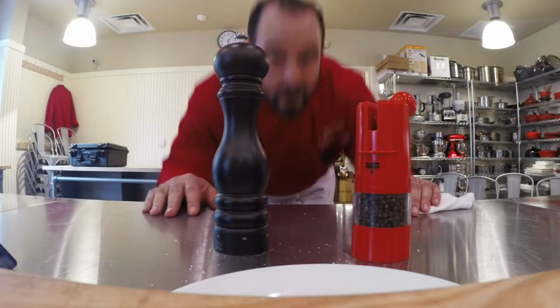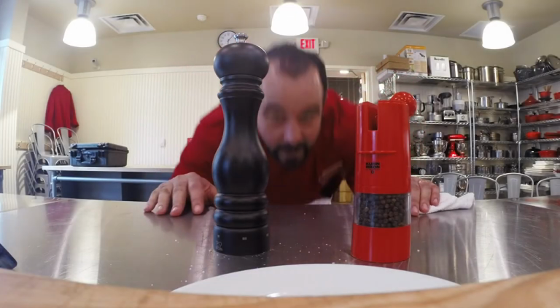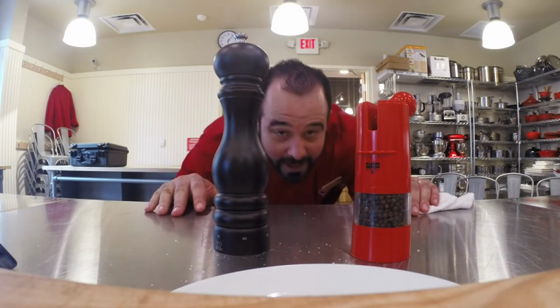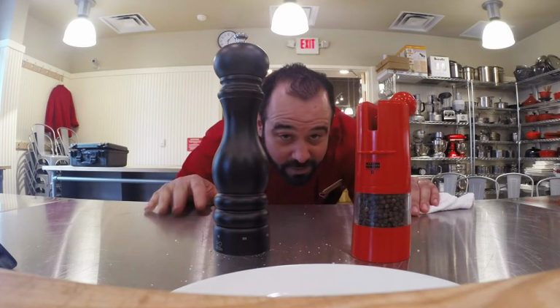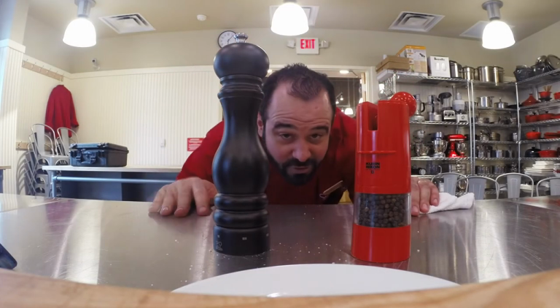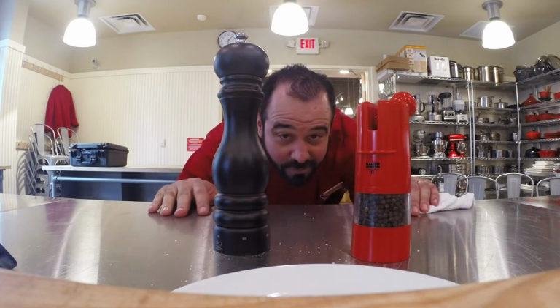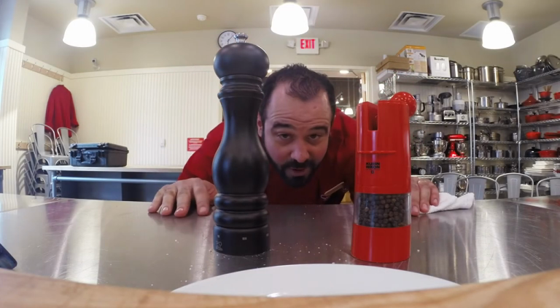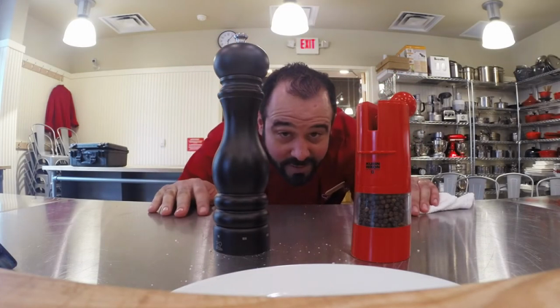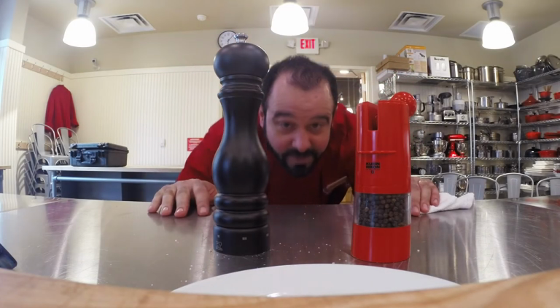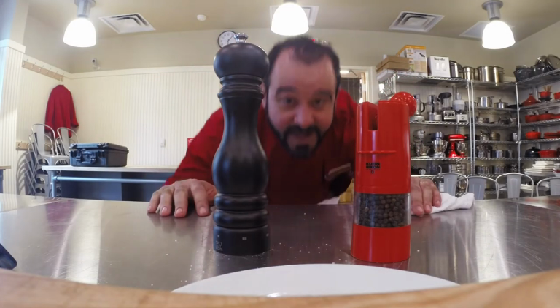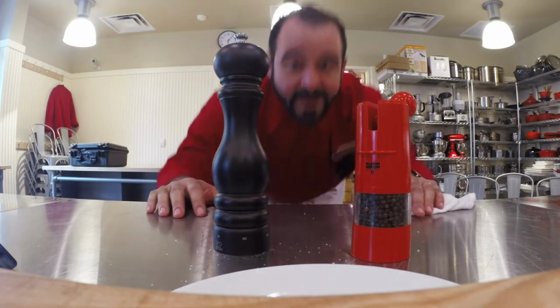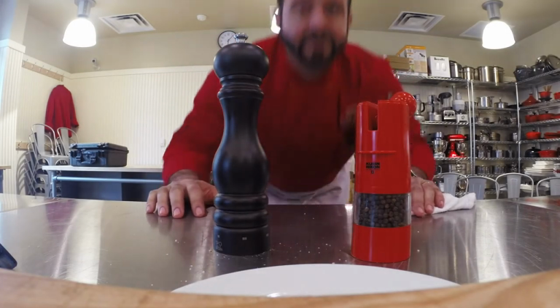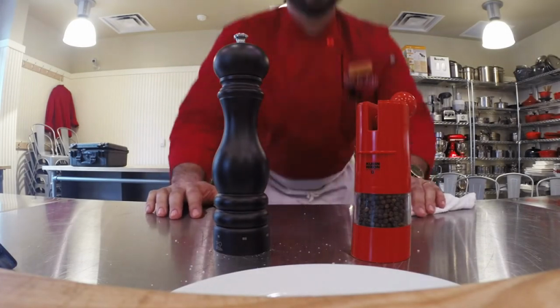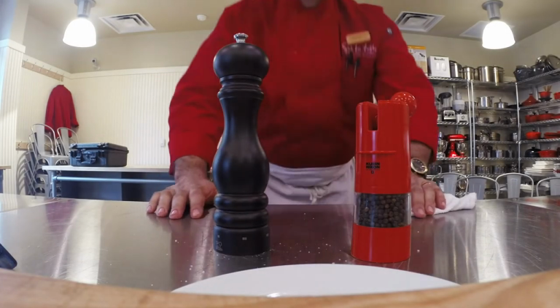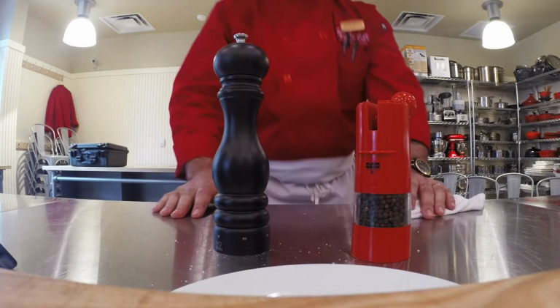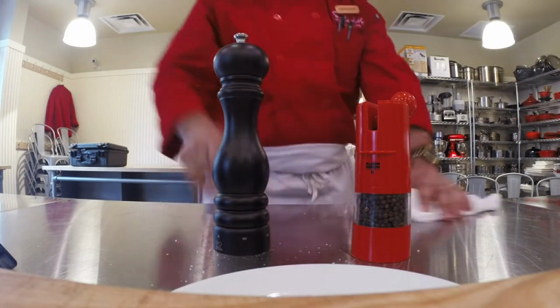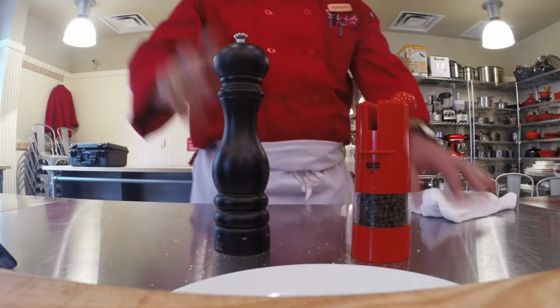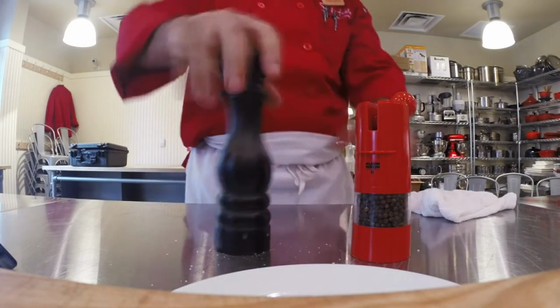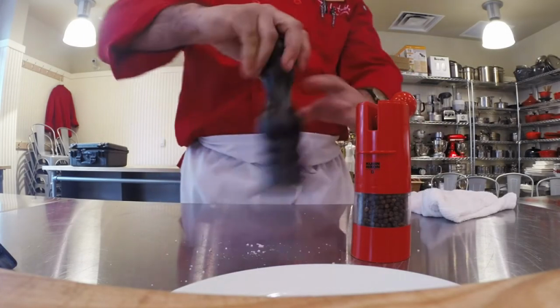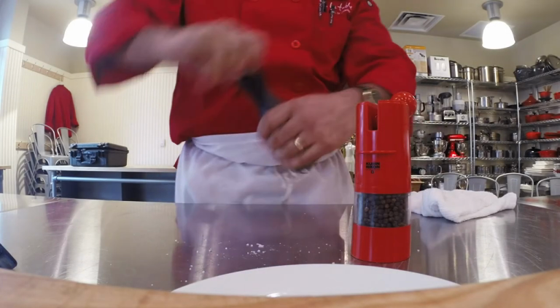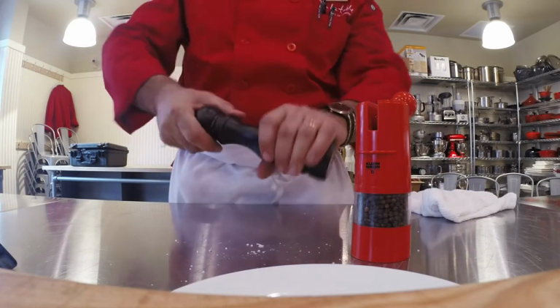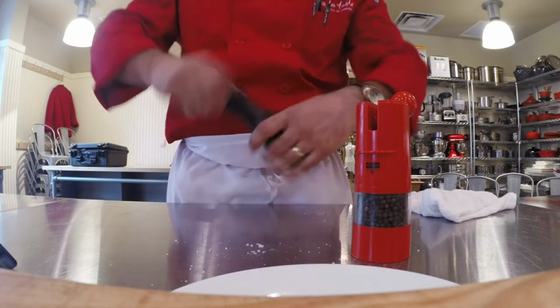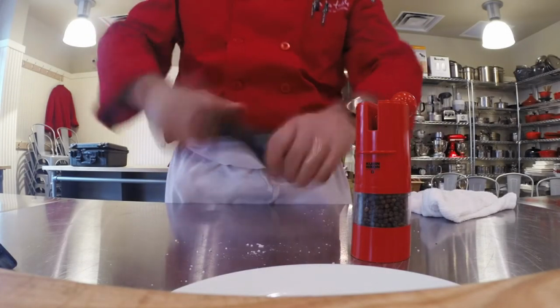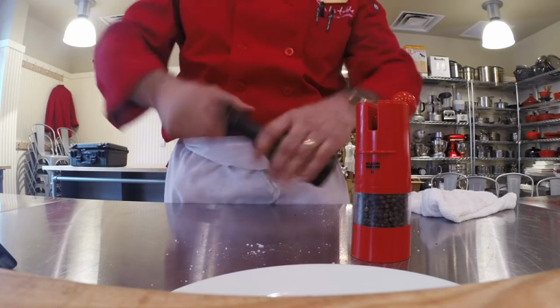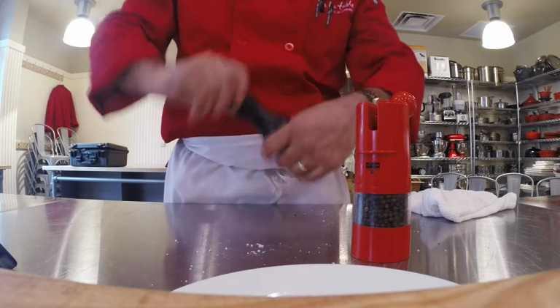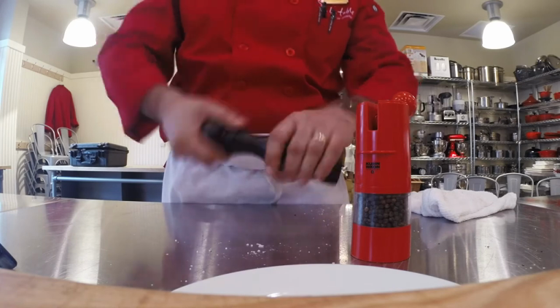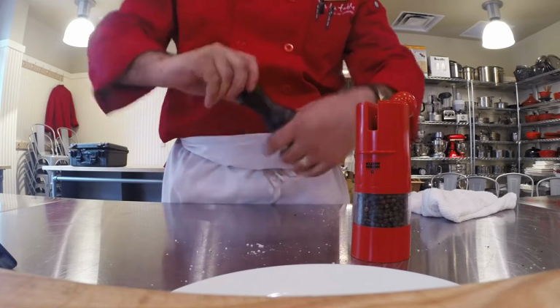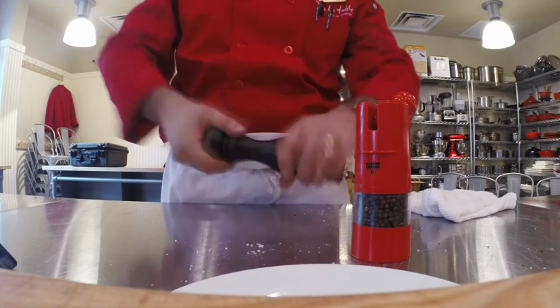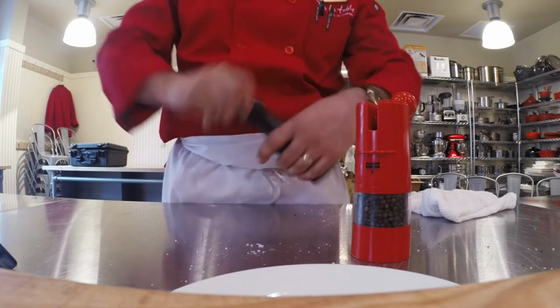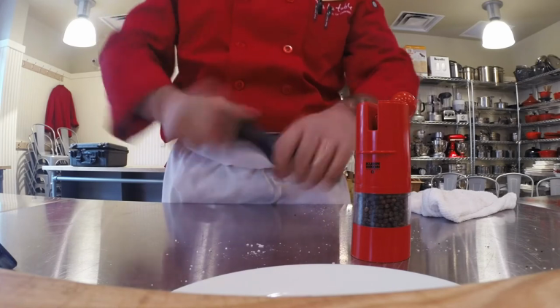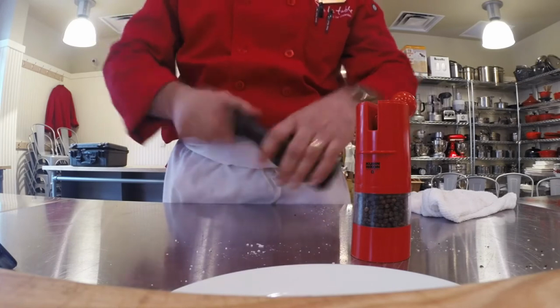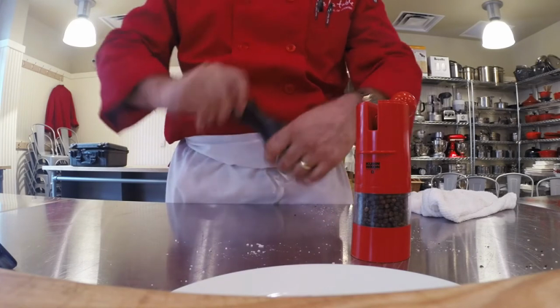Hey guys, it's Chef Mark, tip of the day. For years I've been cranking pepper mills — spin, spin, spin.